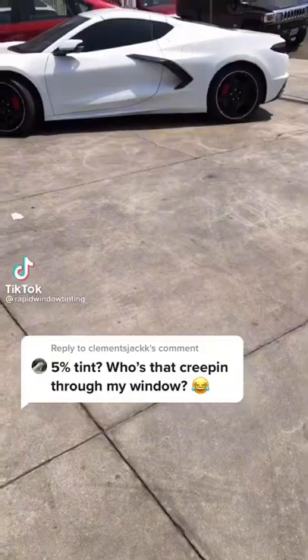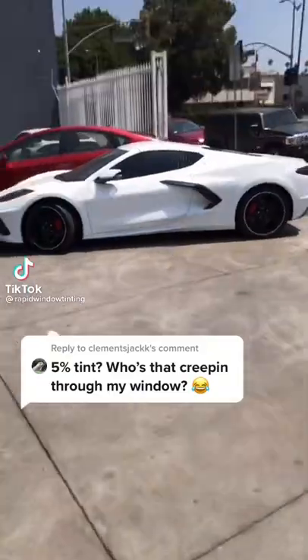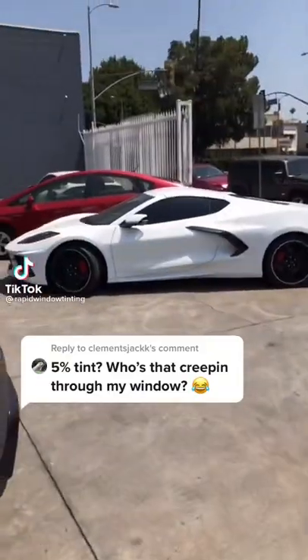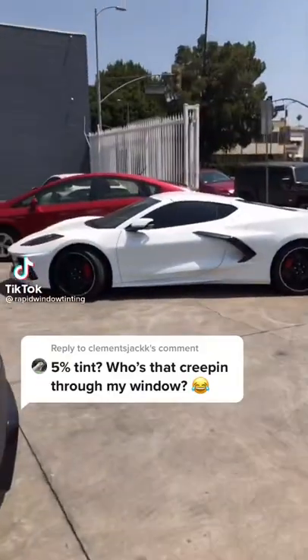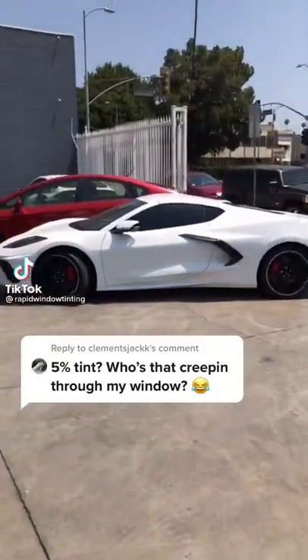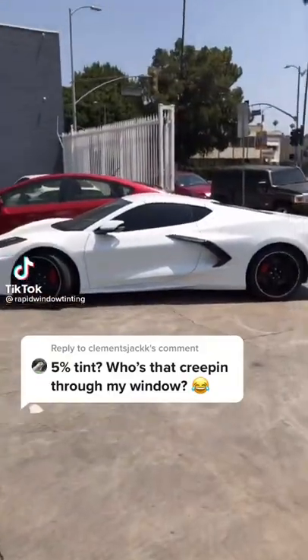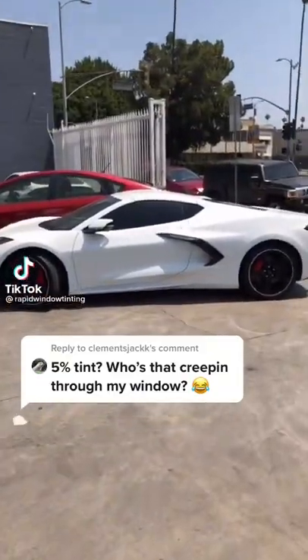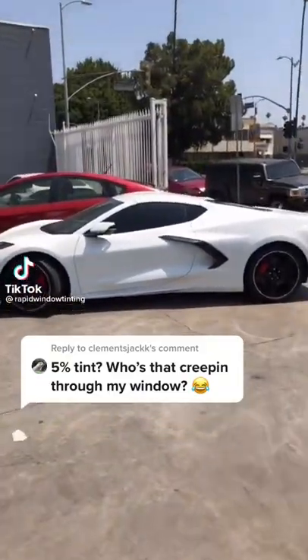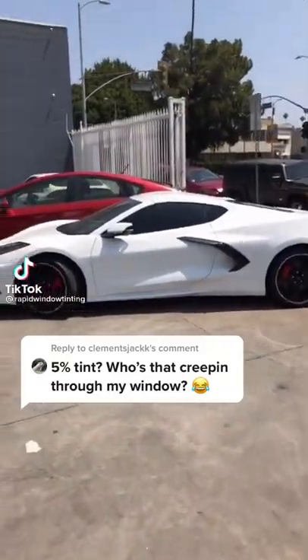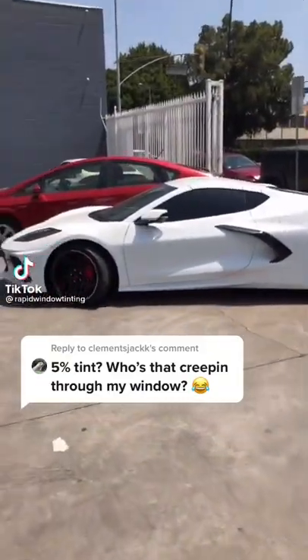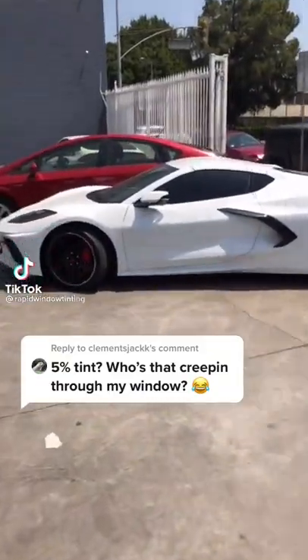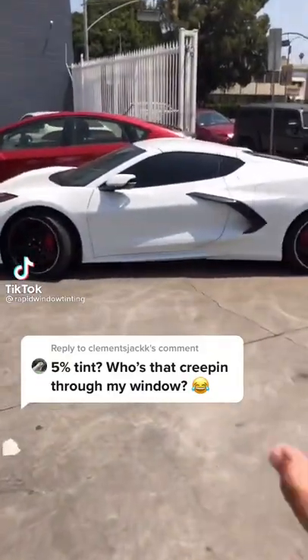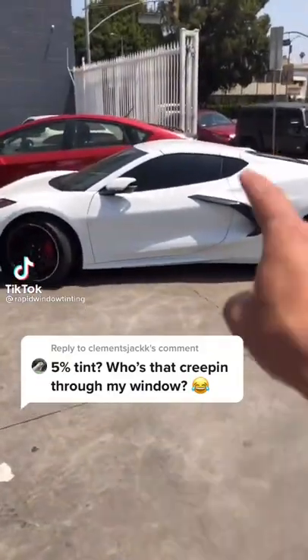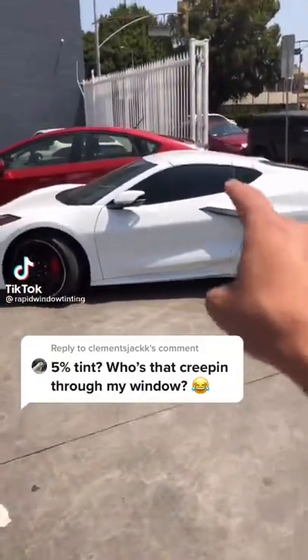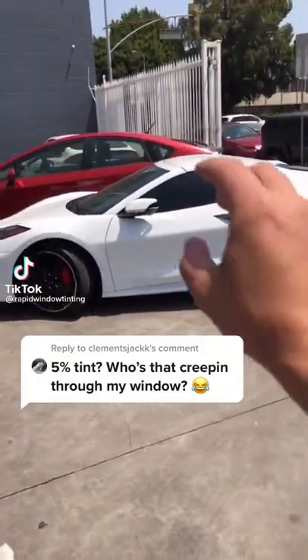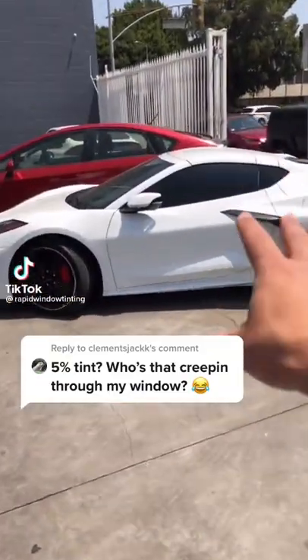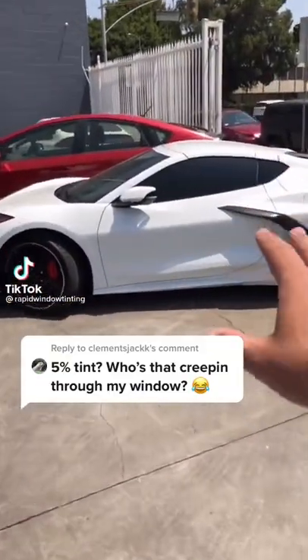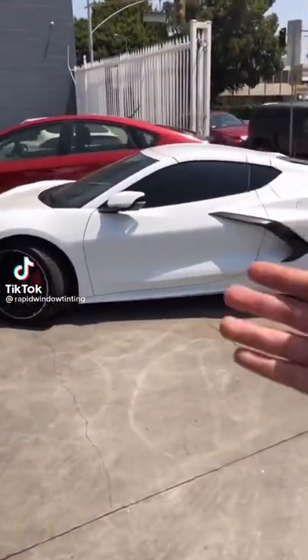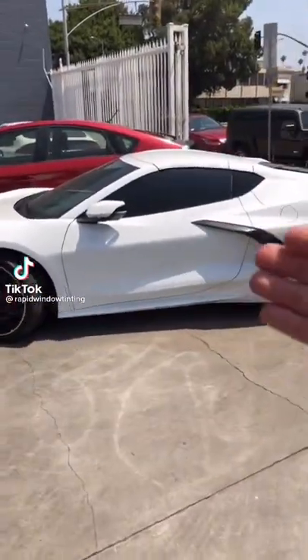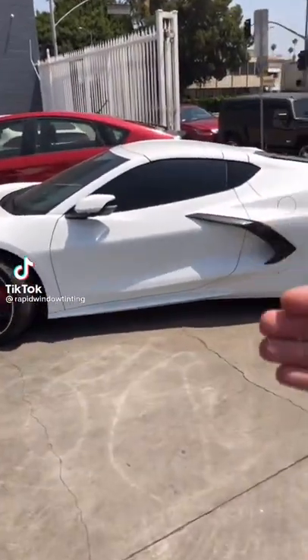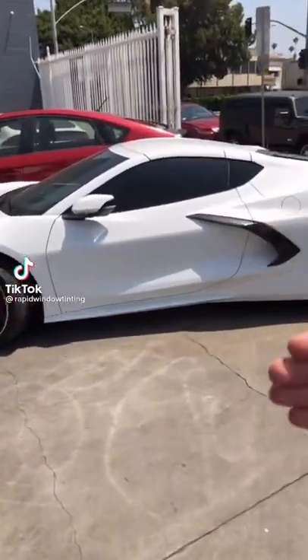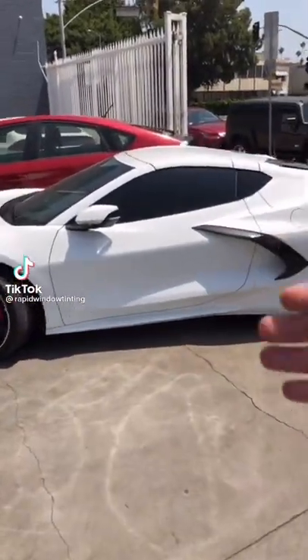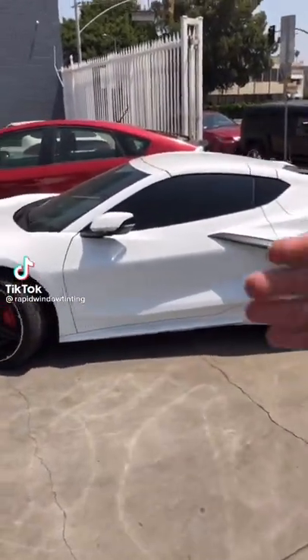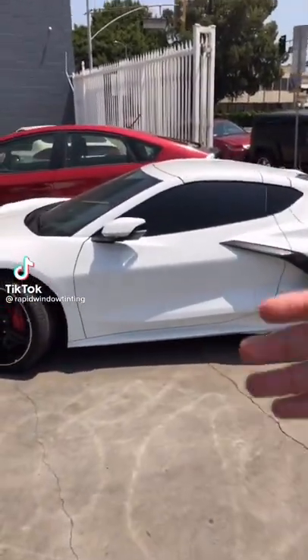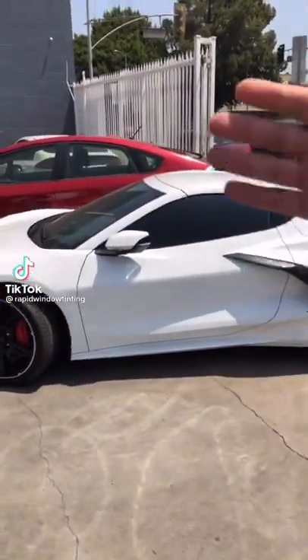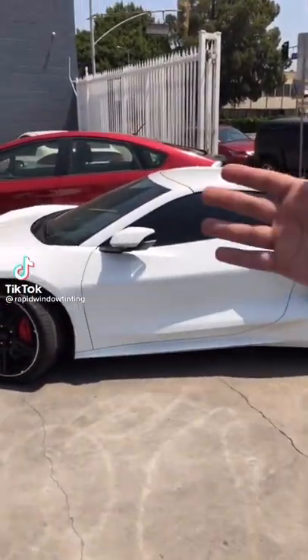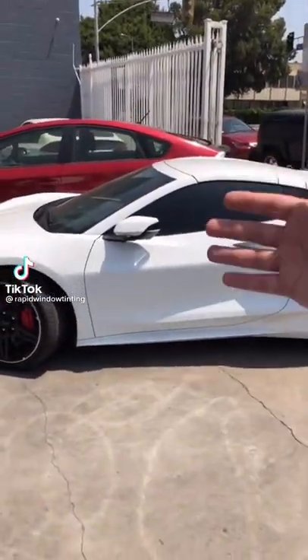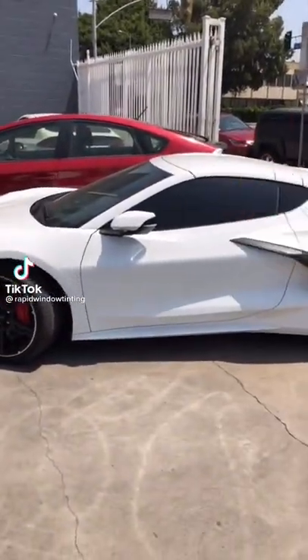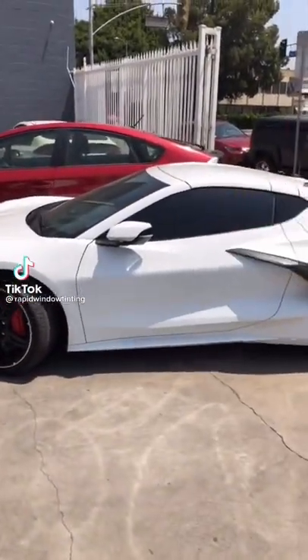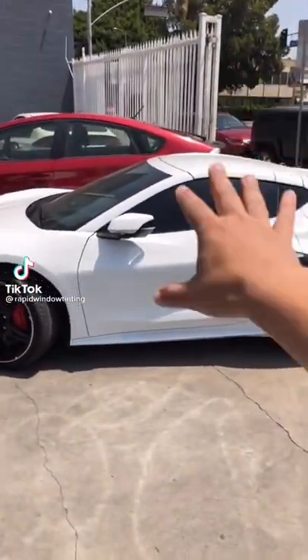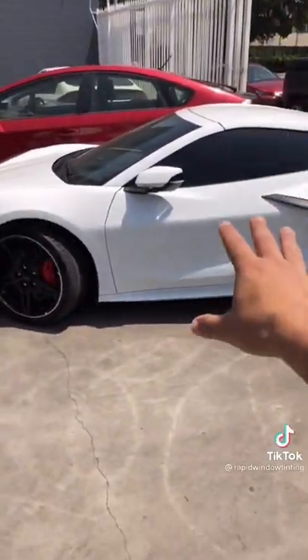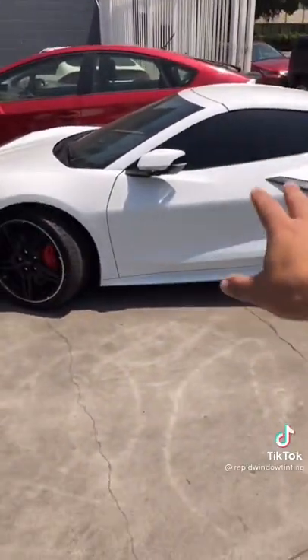You guys want to see what a 5% tint looks like? We just did it on this Corvette, so let's take a look at what it looks like from the outside and the inside.